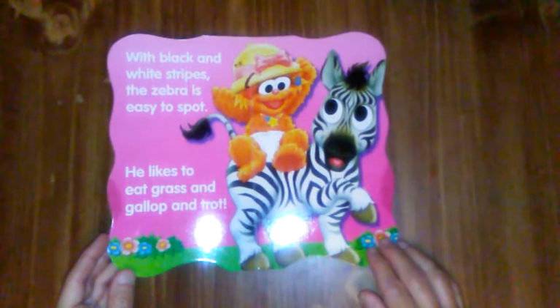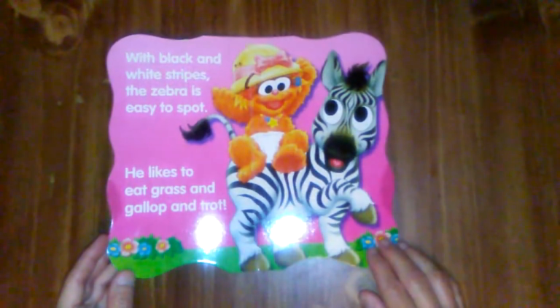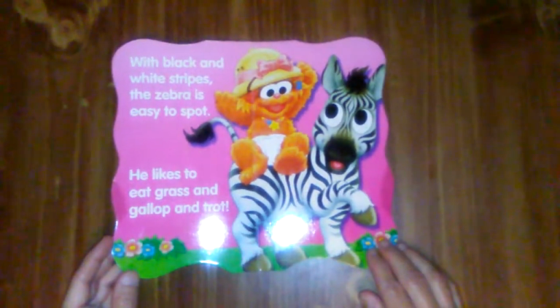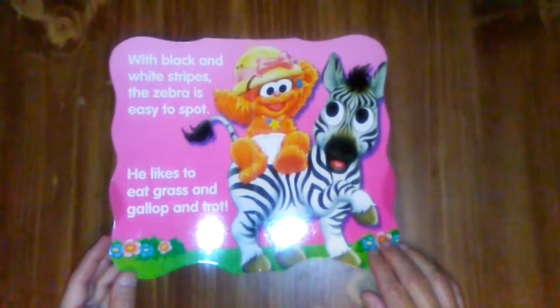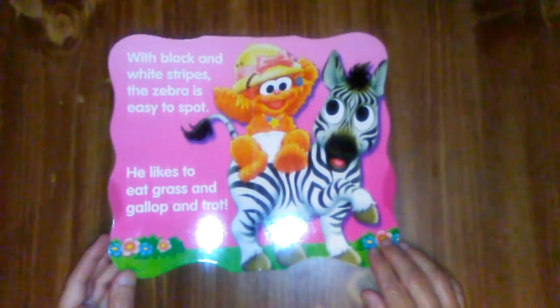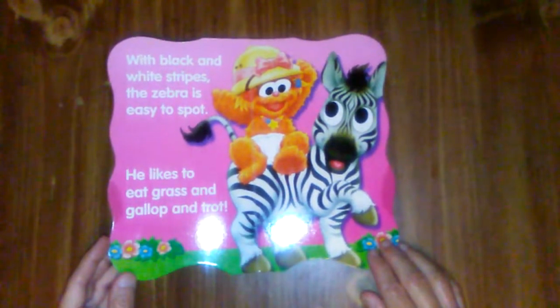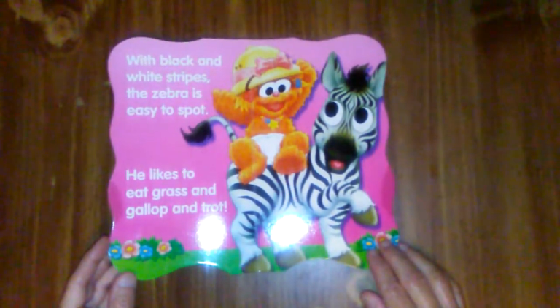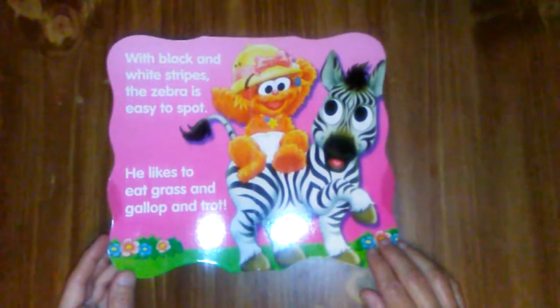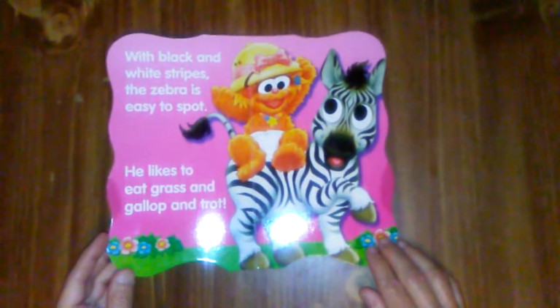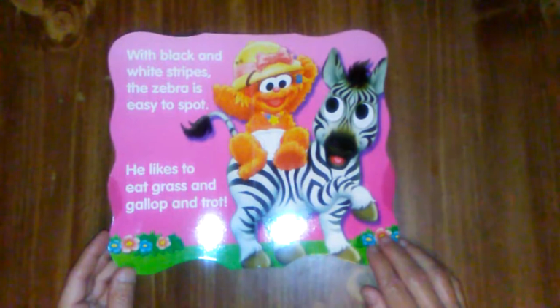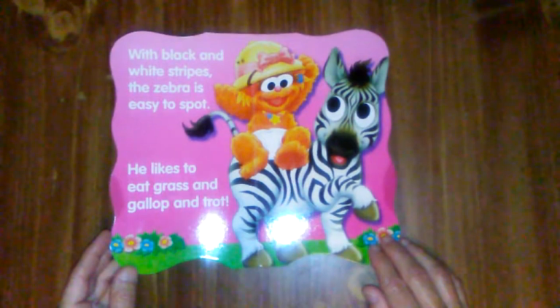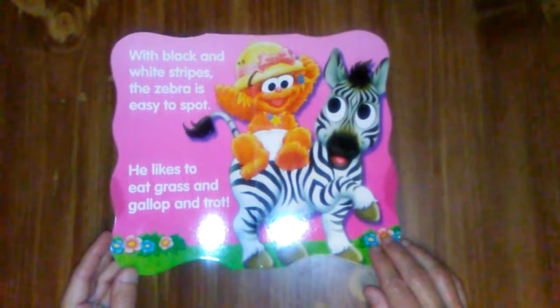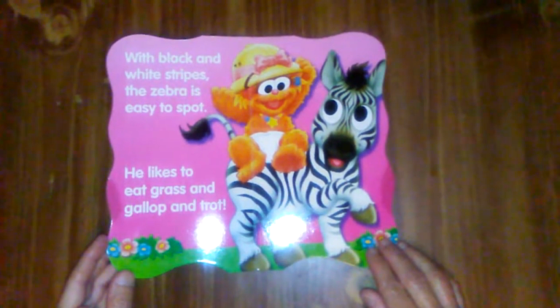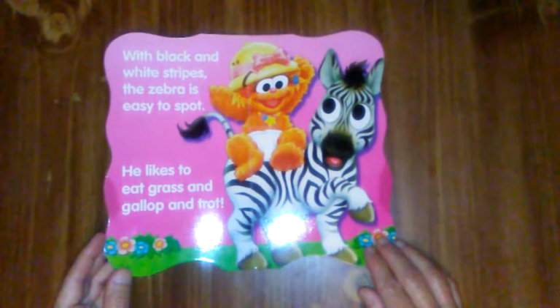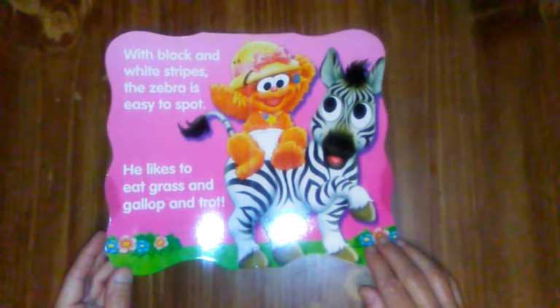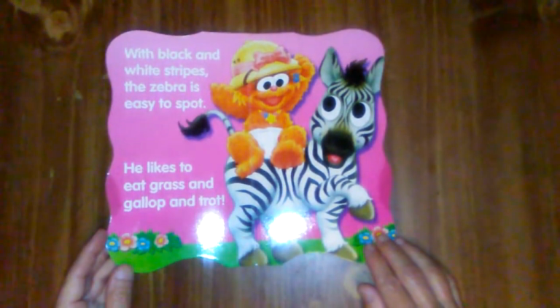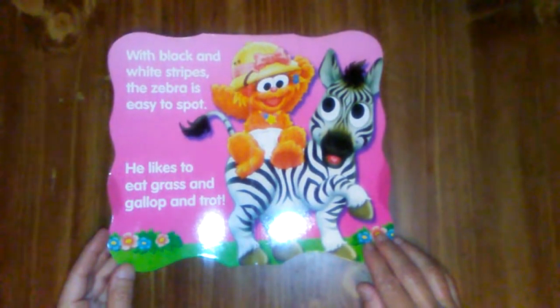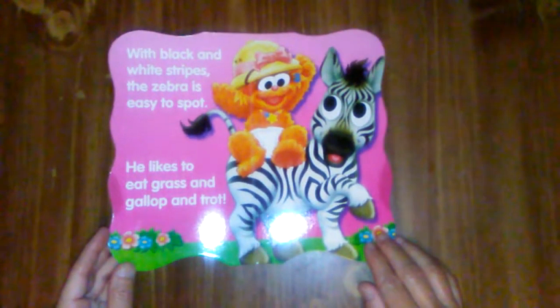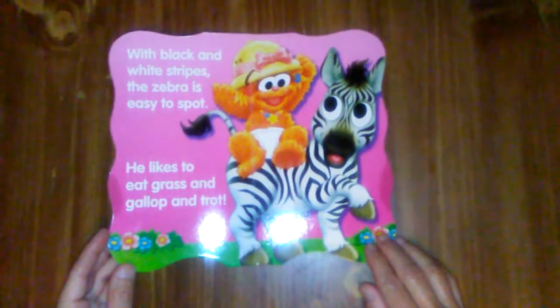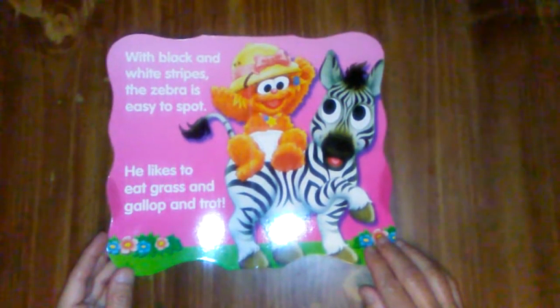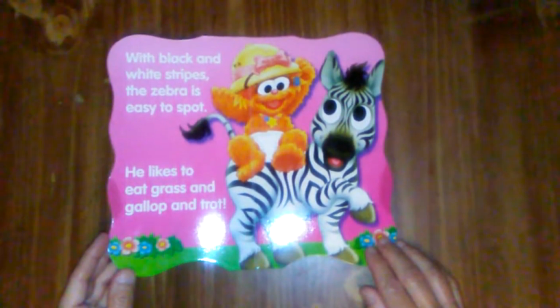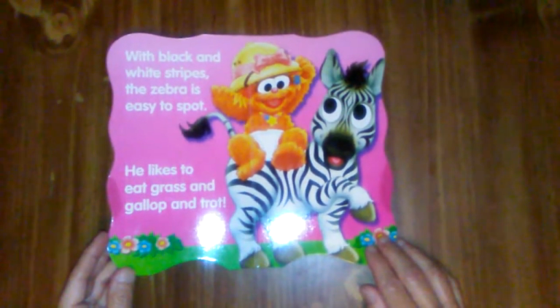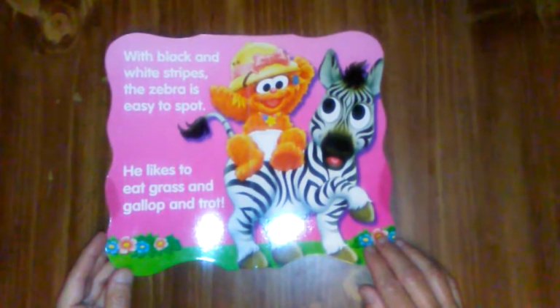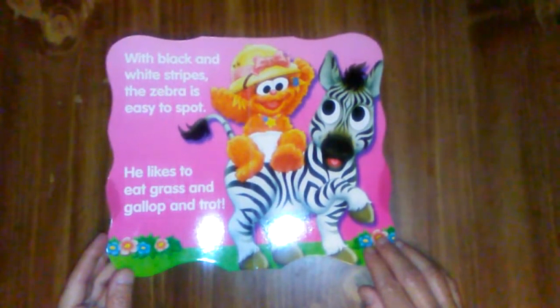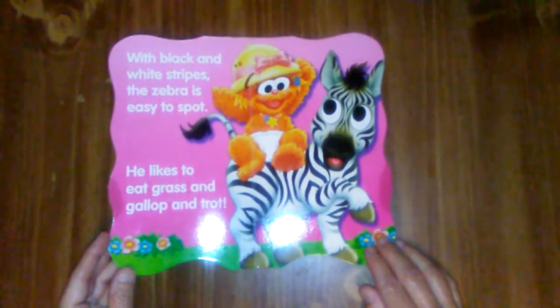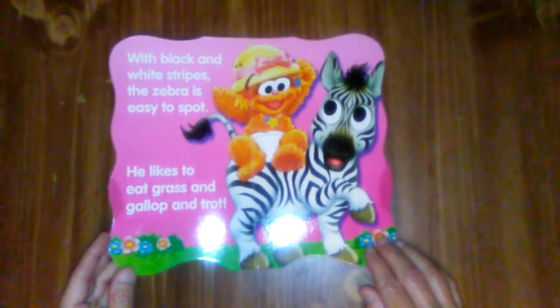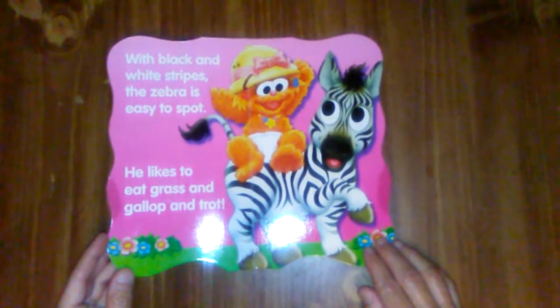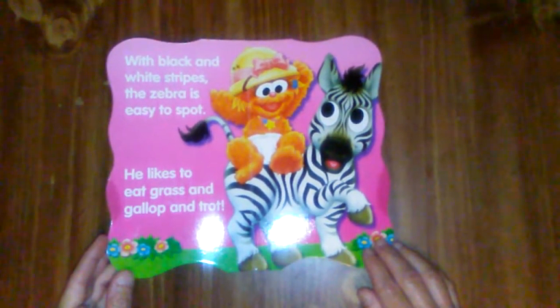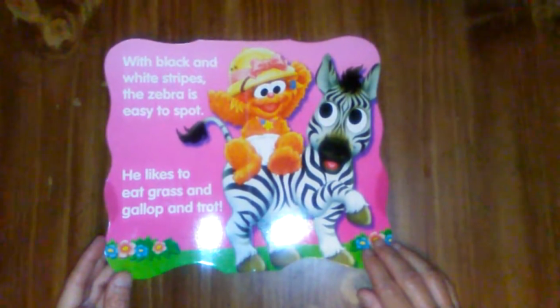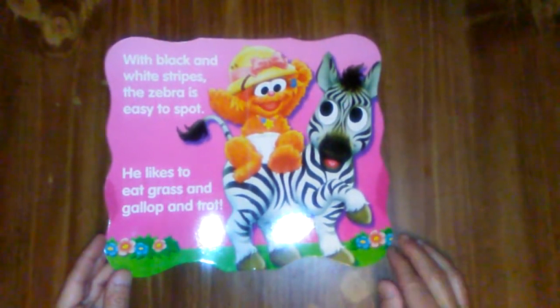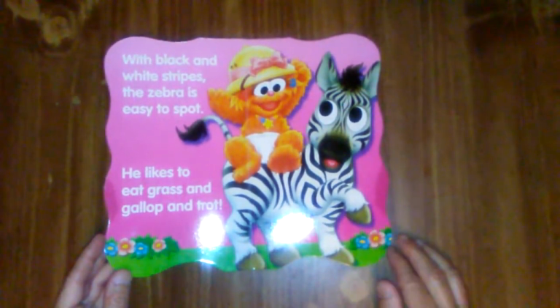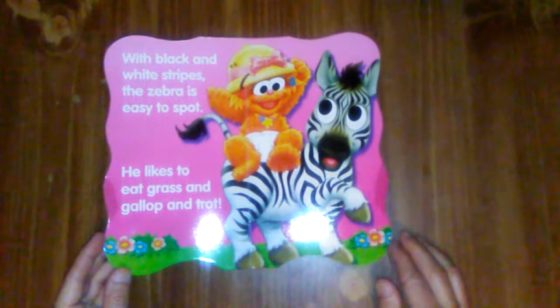With black and white stripes, the zebra is easy to spot. He likes to eat grass and gallop and trot.